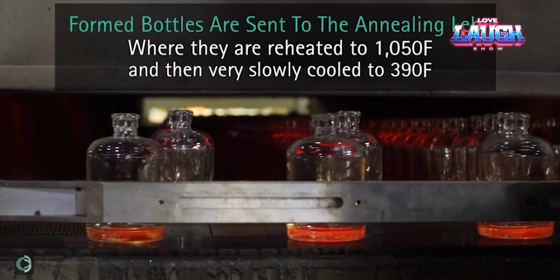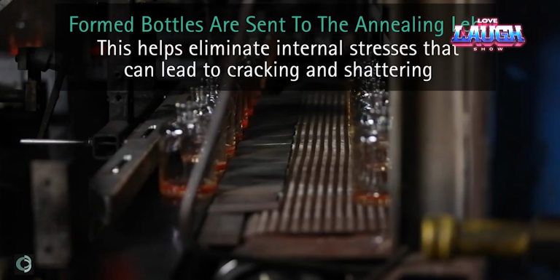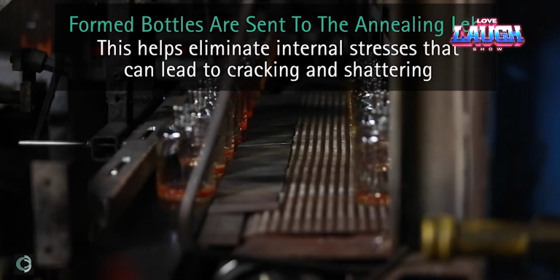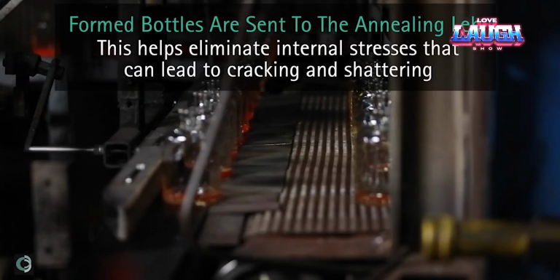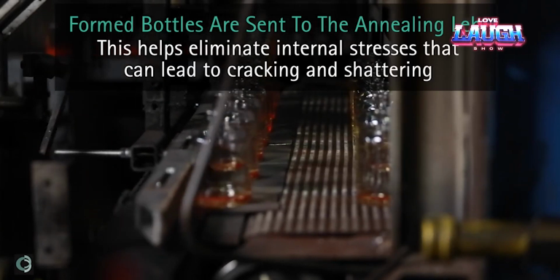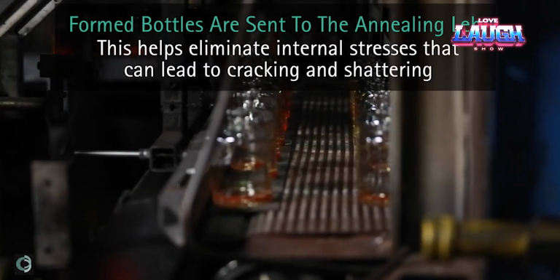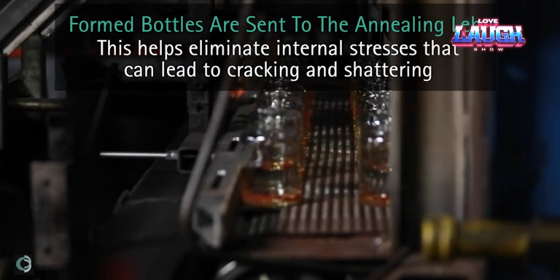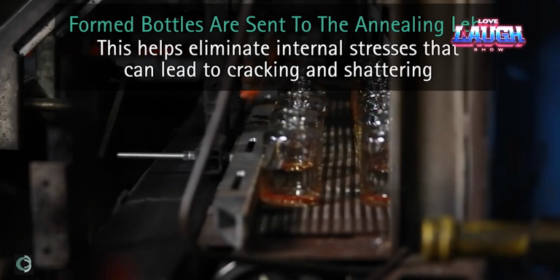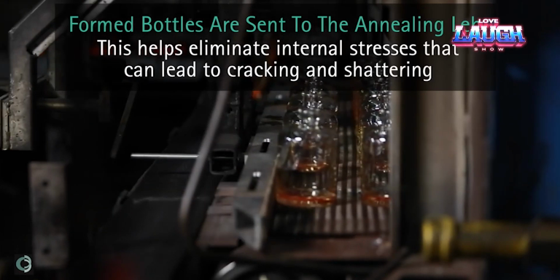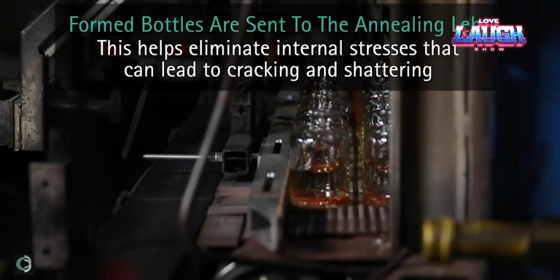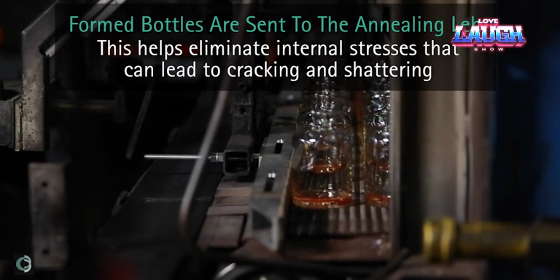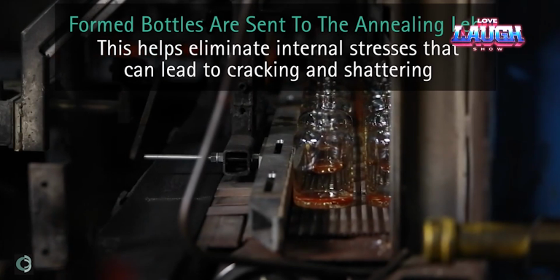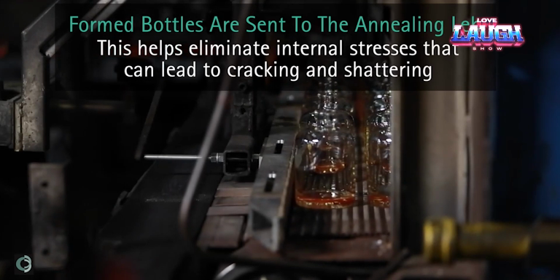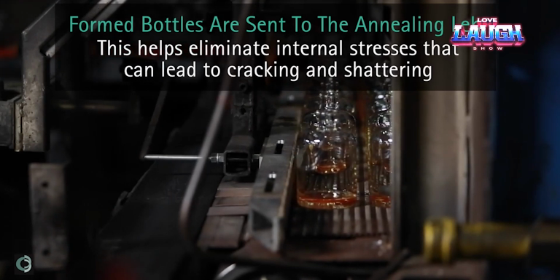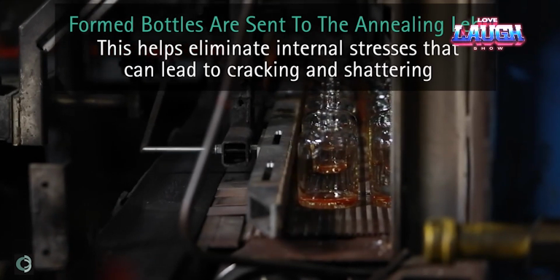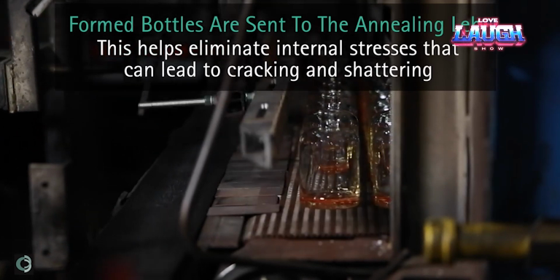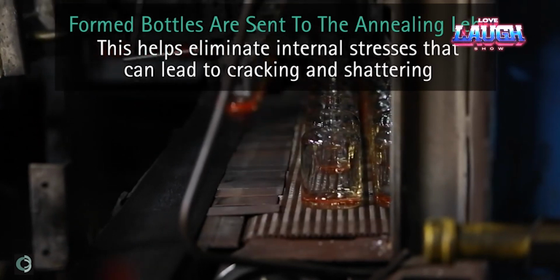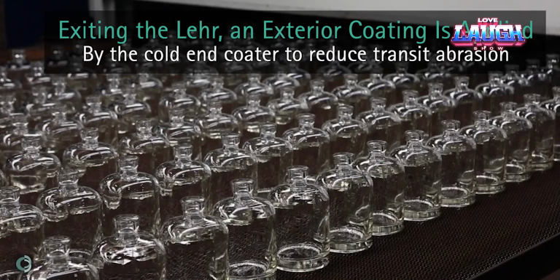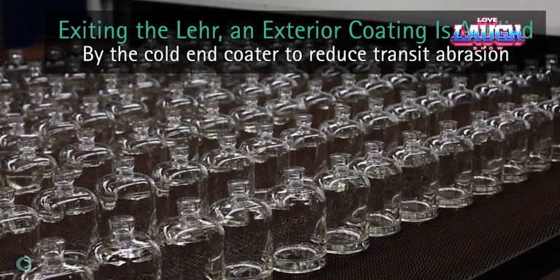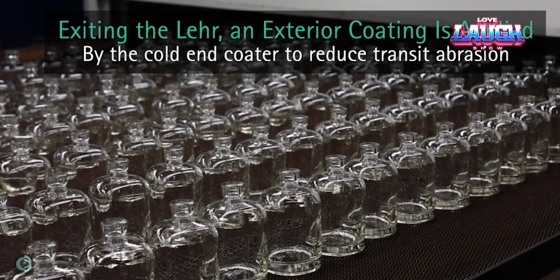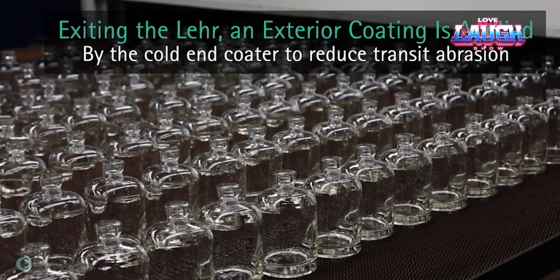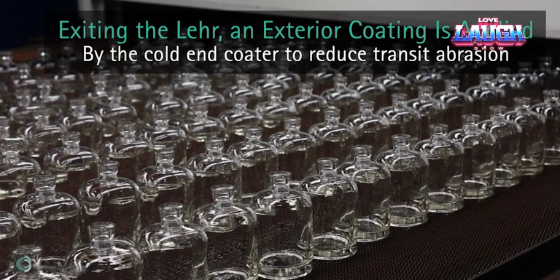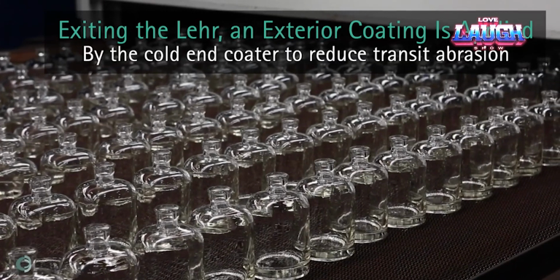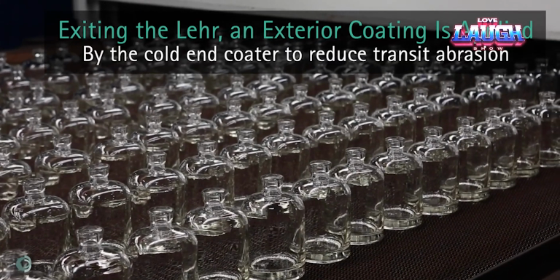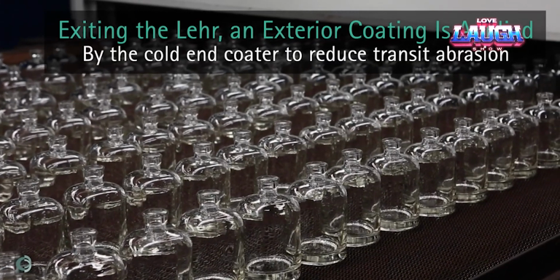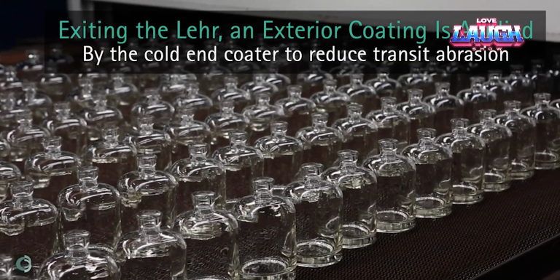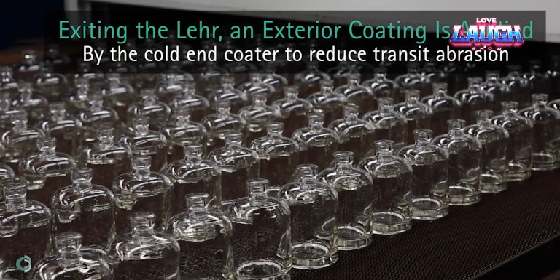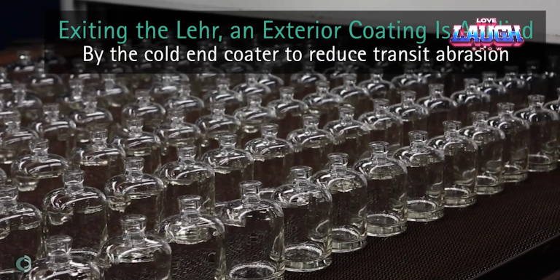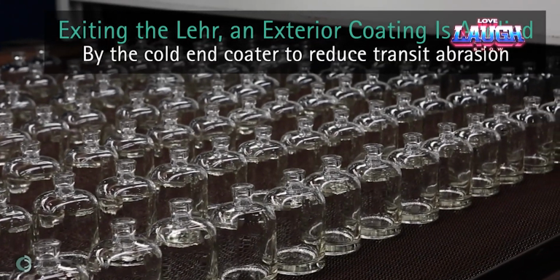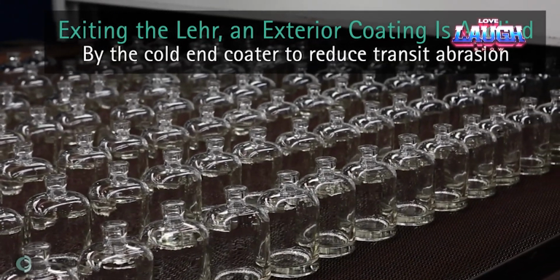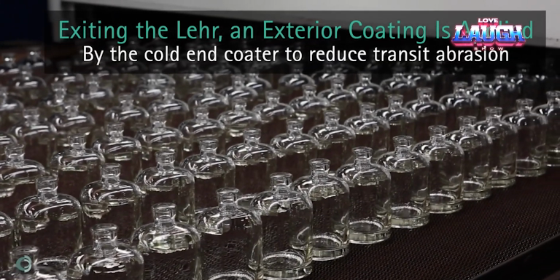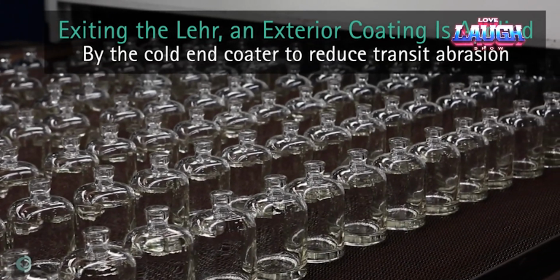Finally, the last step: spraying with a solution that makes the glass less prone to scratches and scuffs.